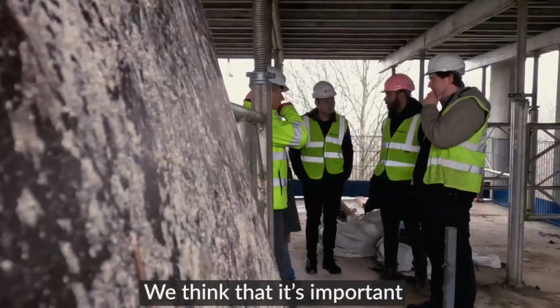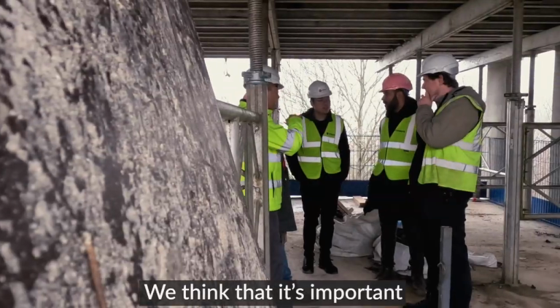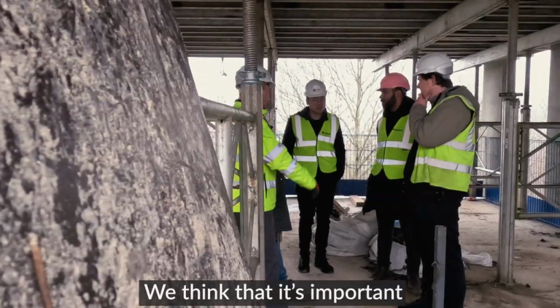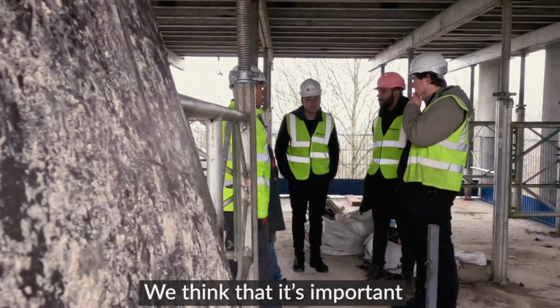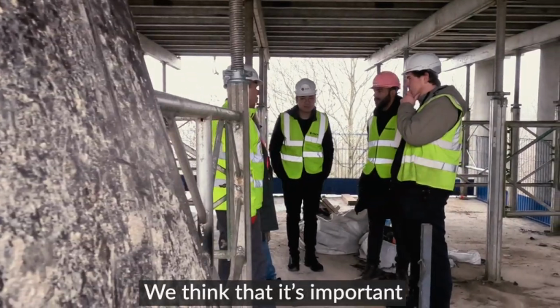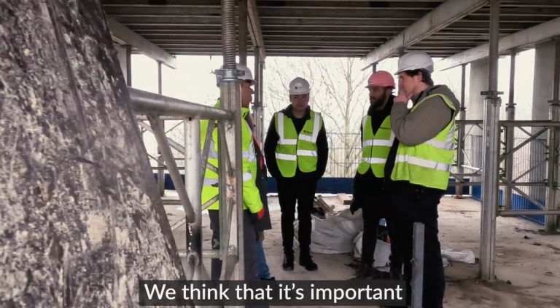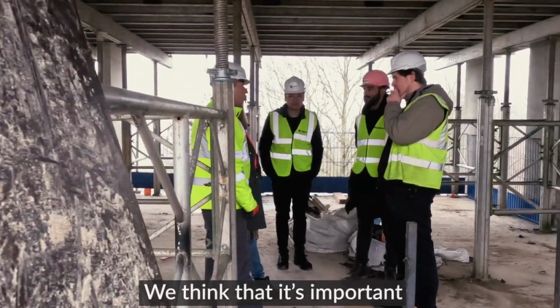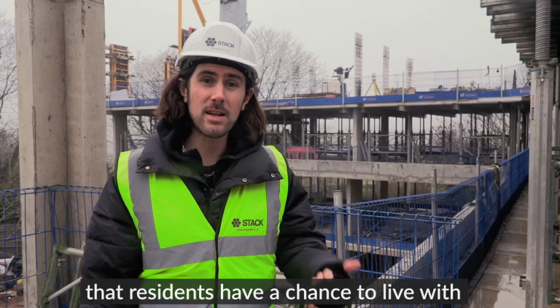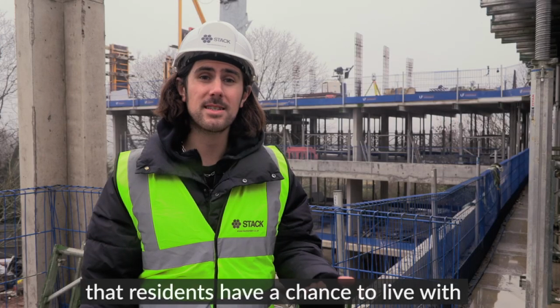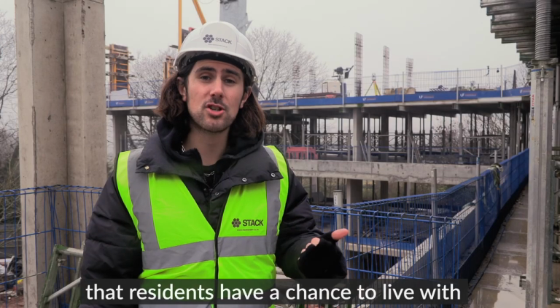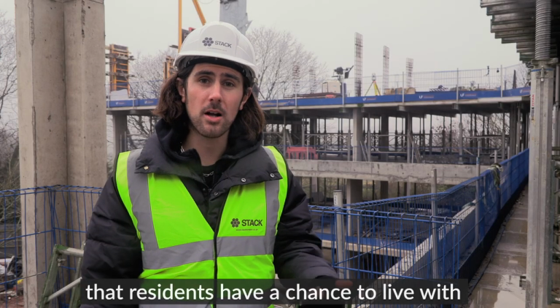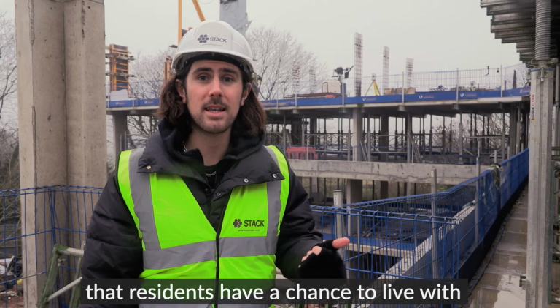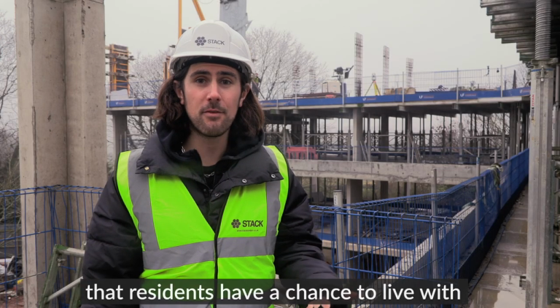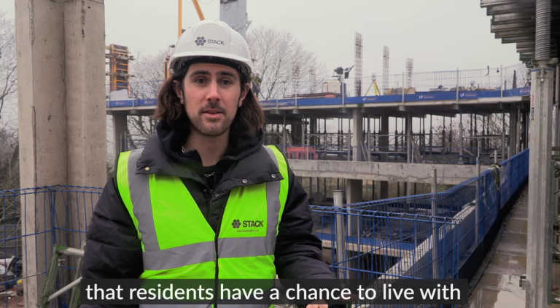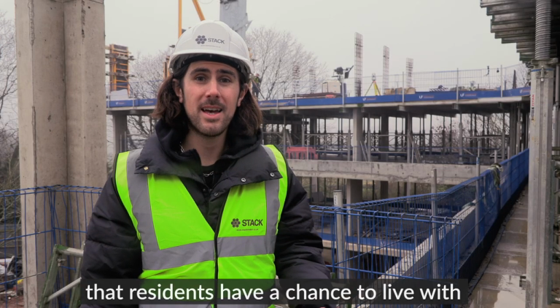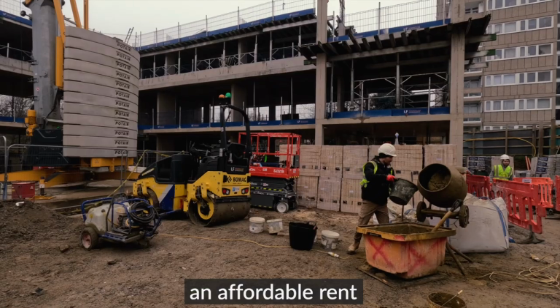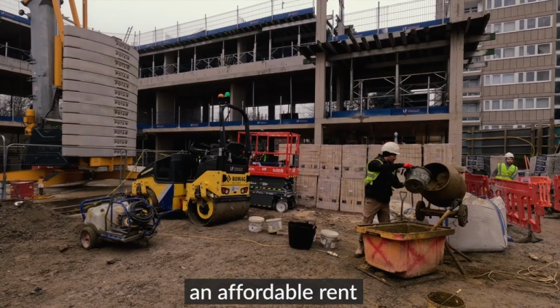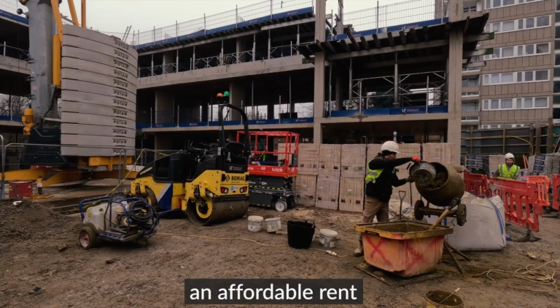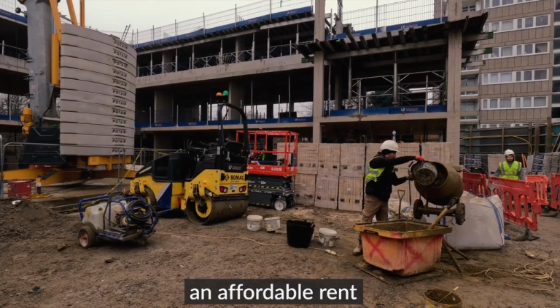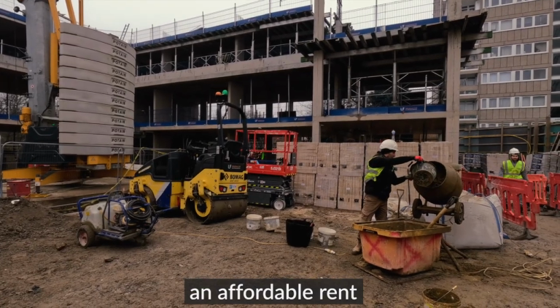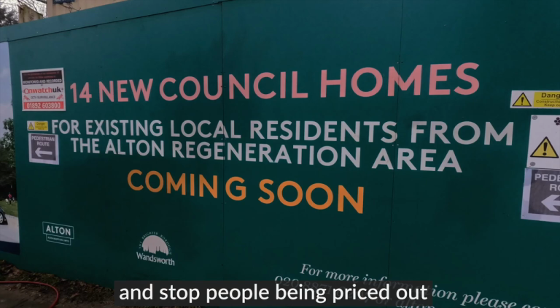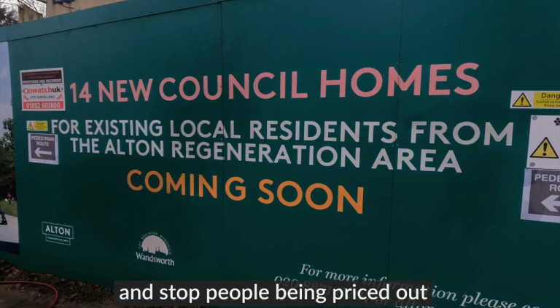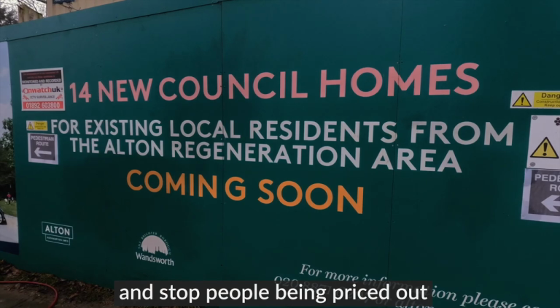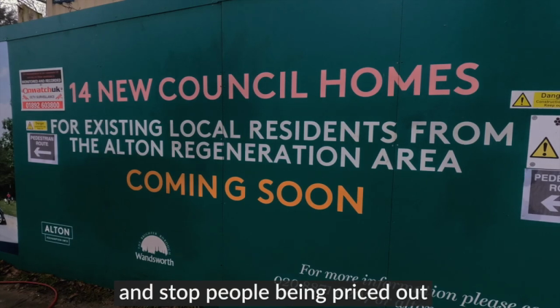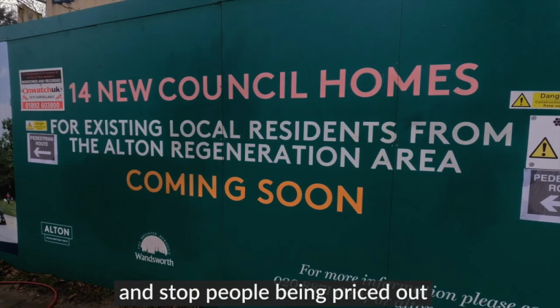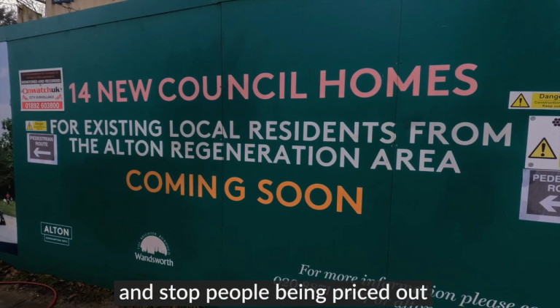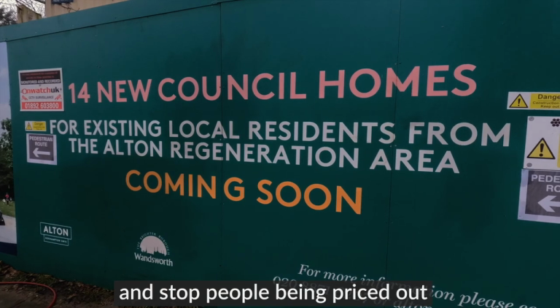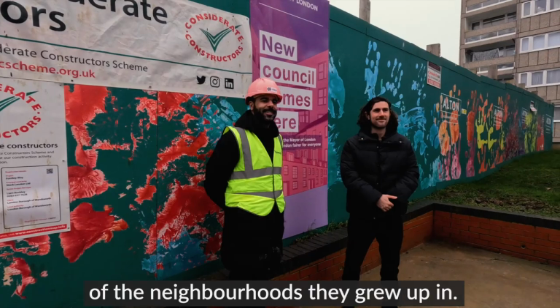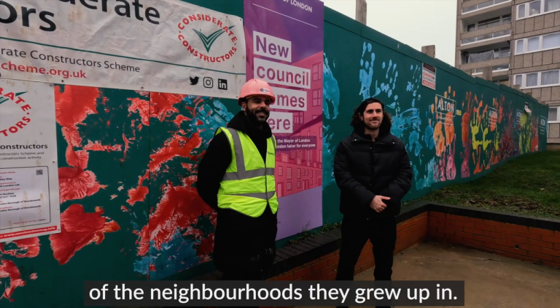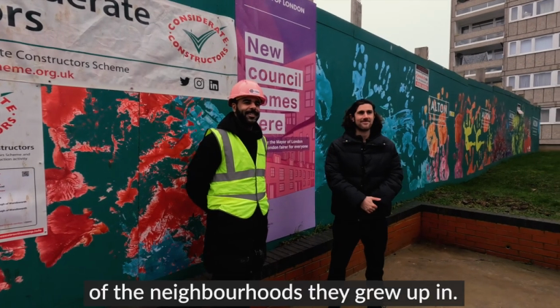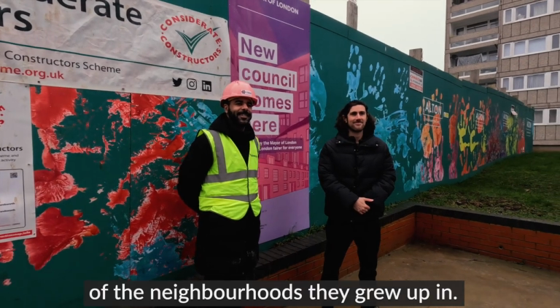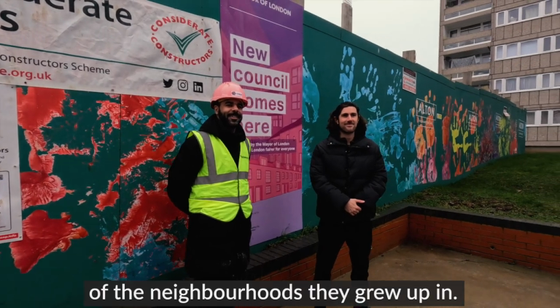We think it's important that residents have a chance to live with an affordable rent and stop people being priced out of the neighbourhoods that they grew up in.